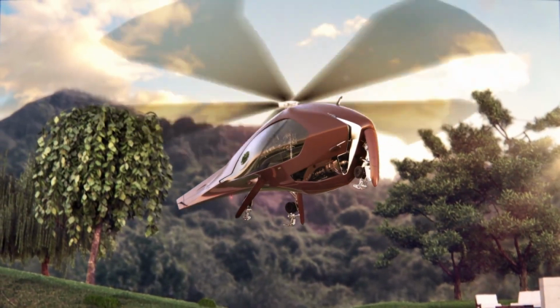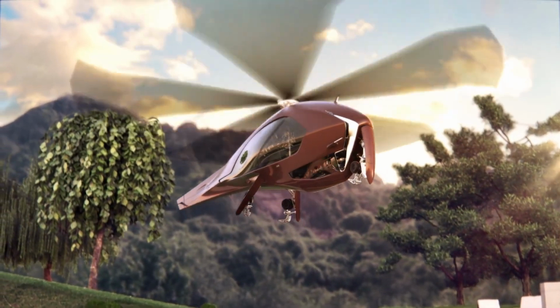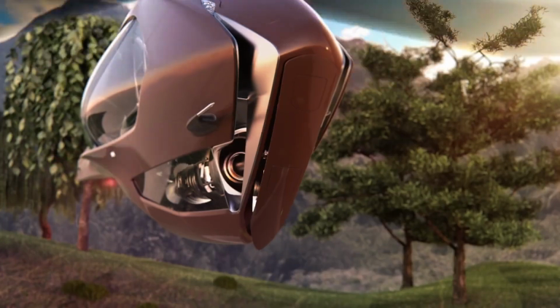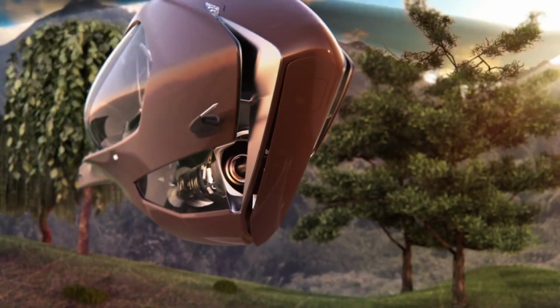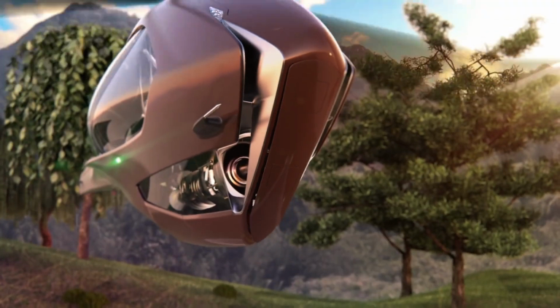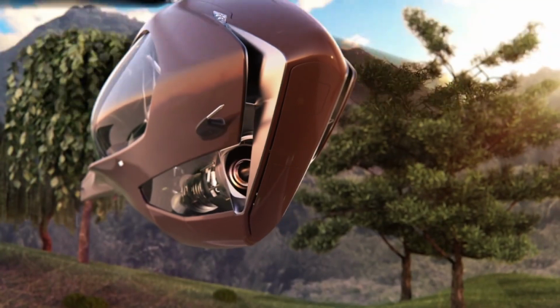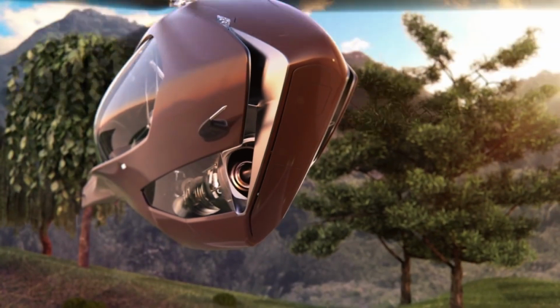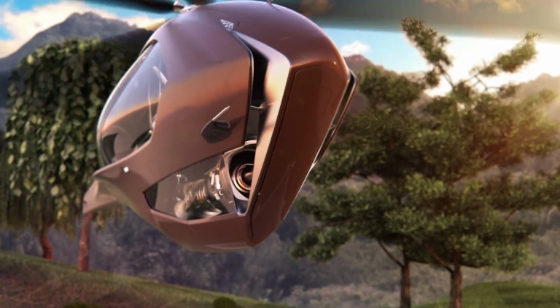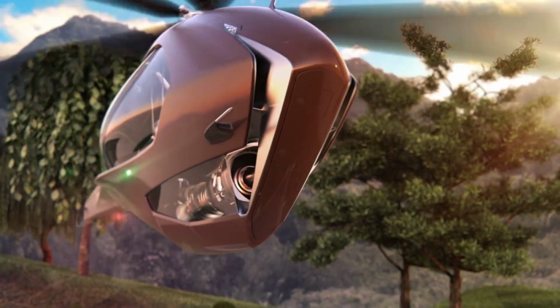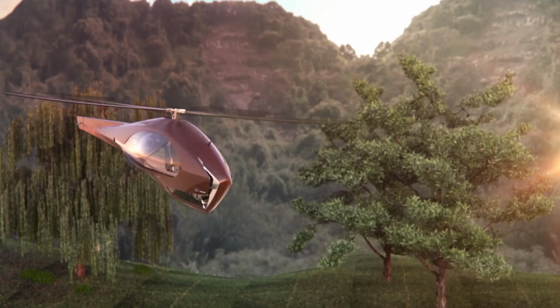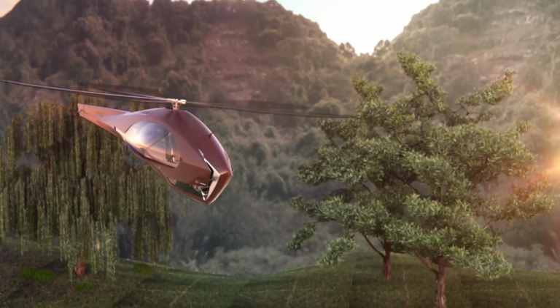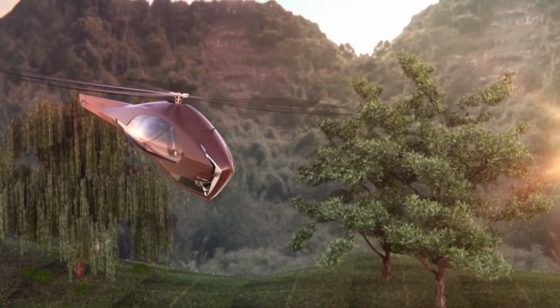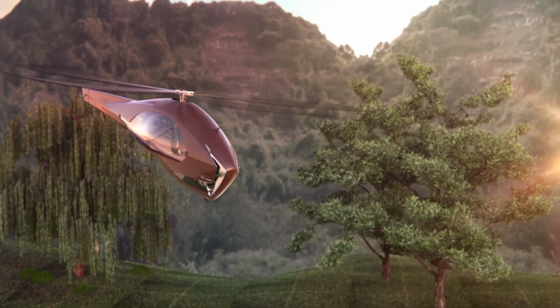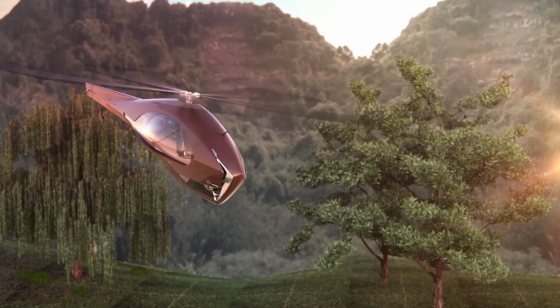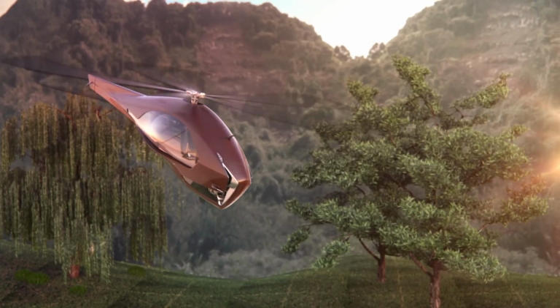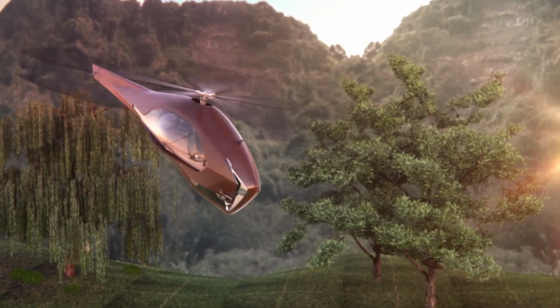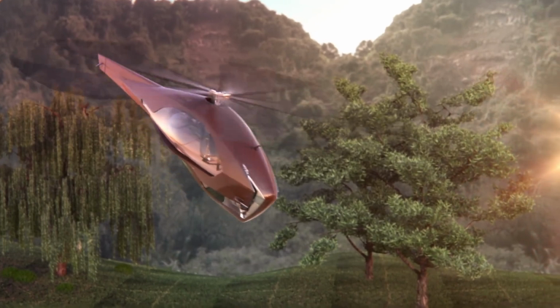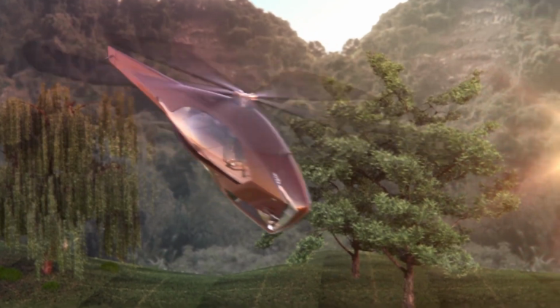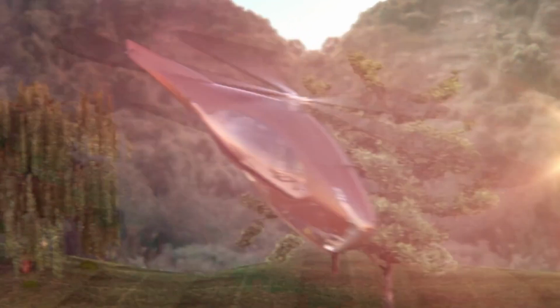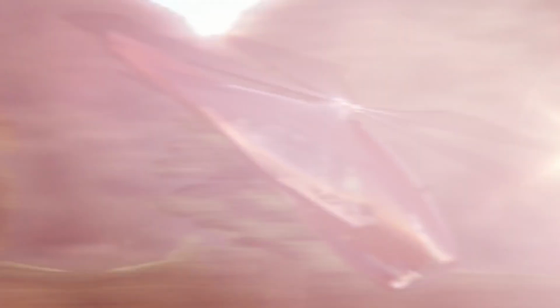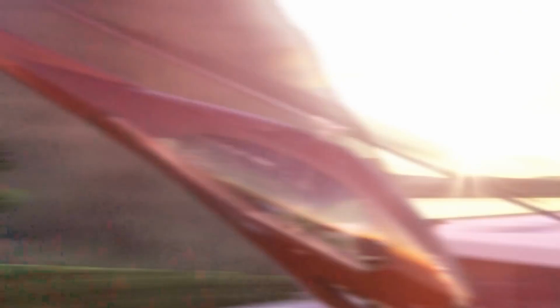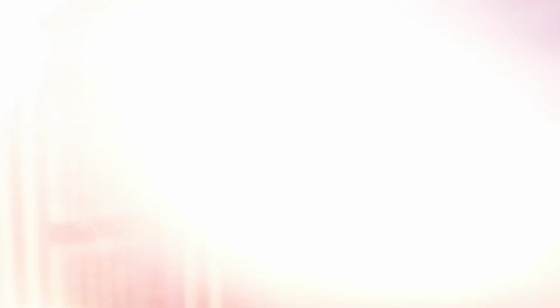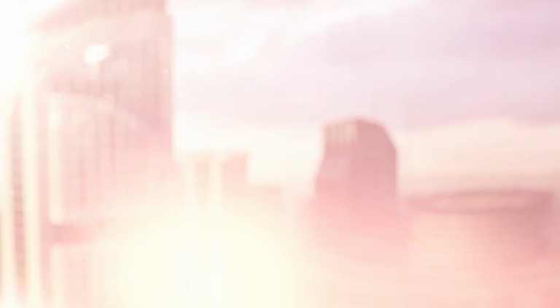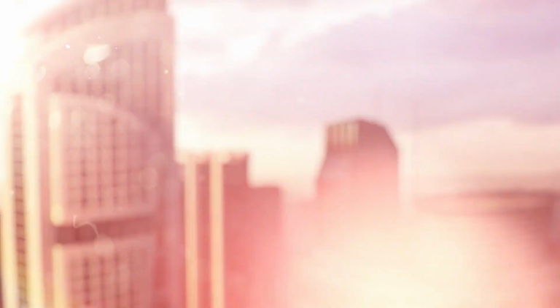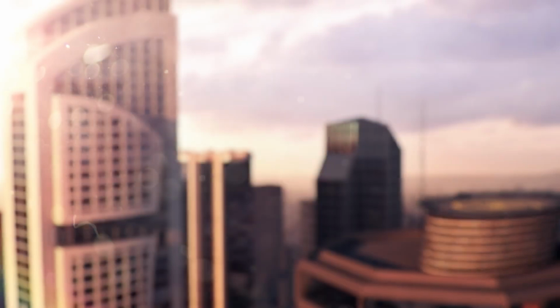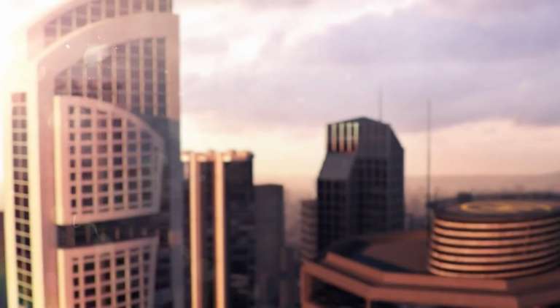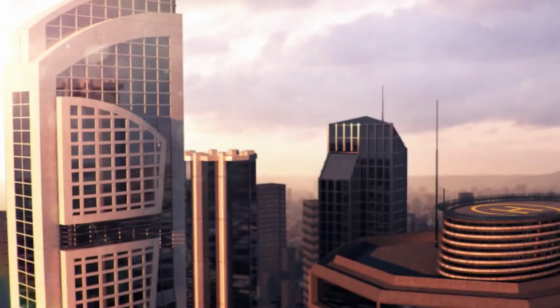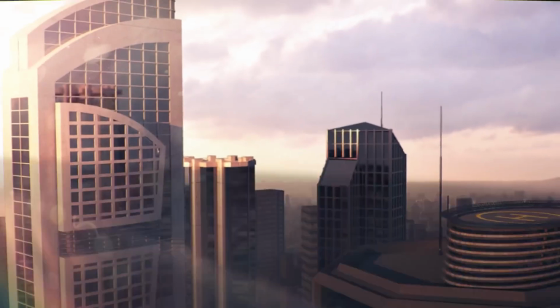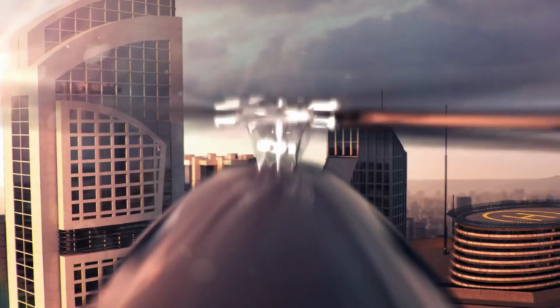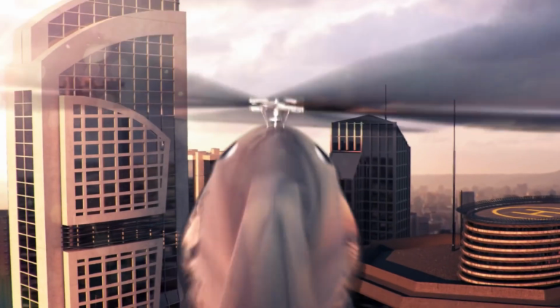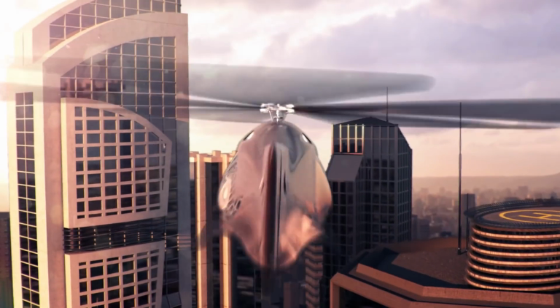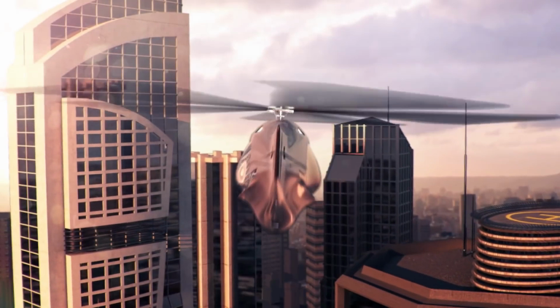Its hybrid nature ensures a longer range compared to all-electric aircraft, making it ideal for urban to rural connectivity.